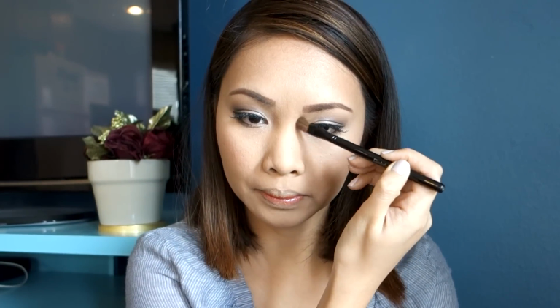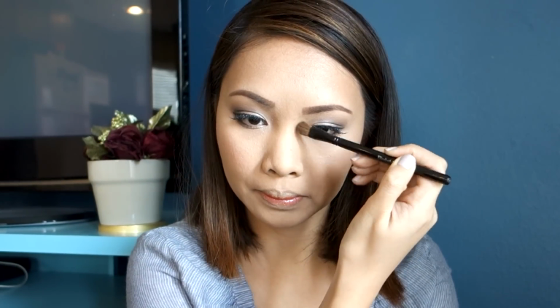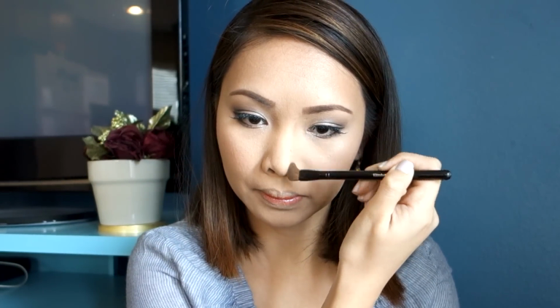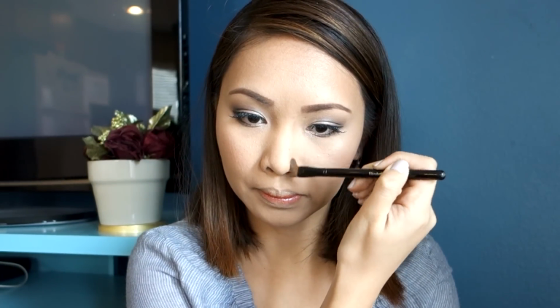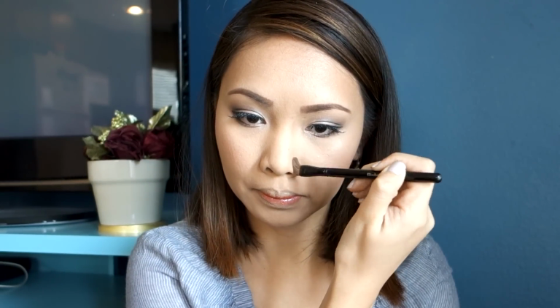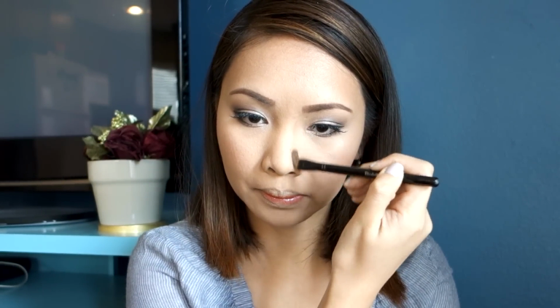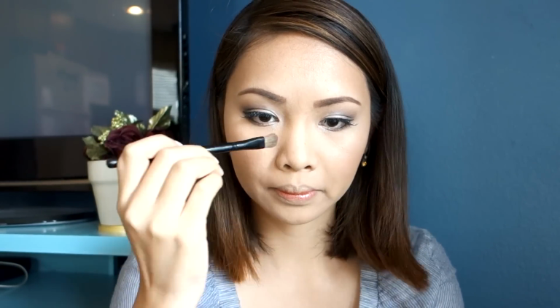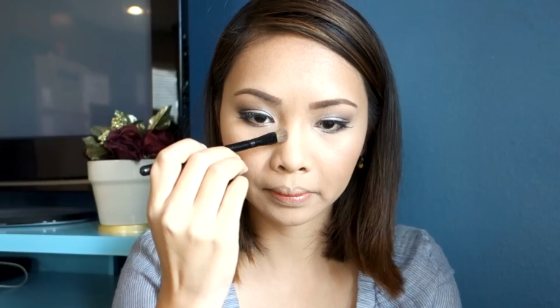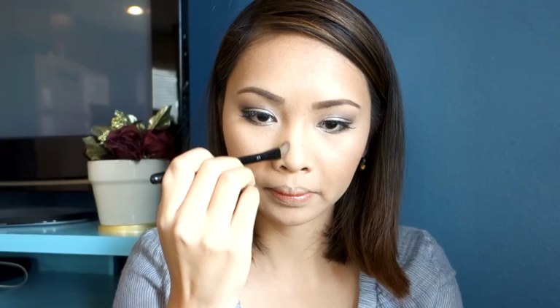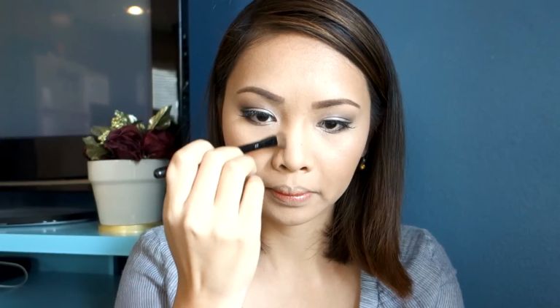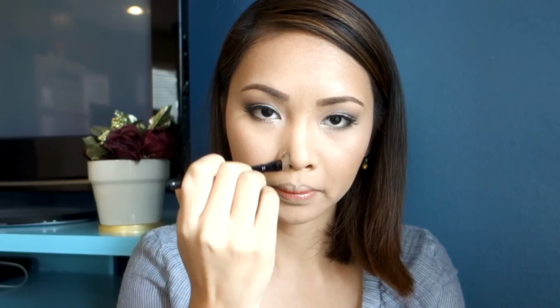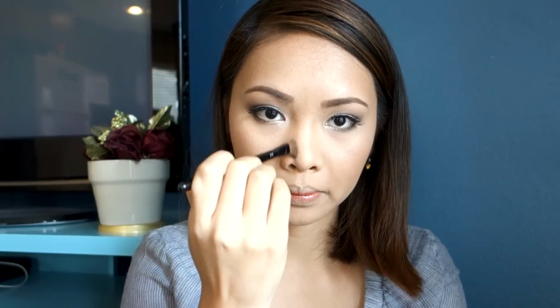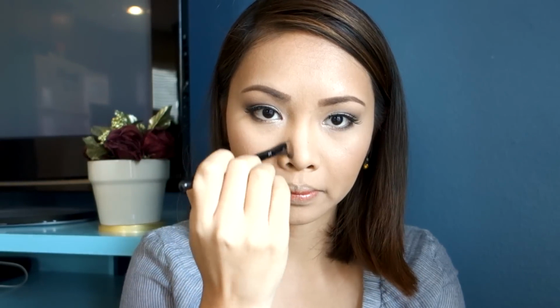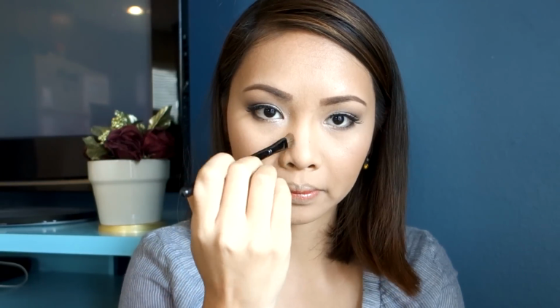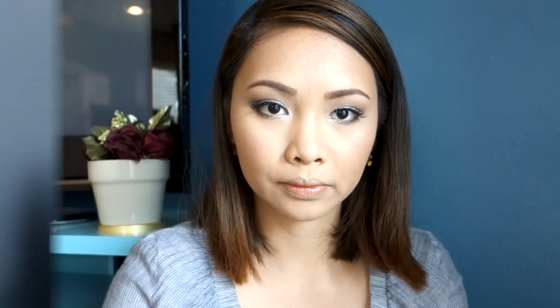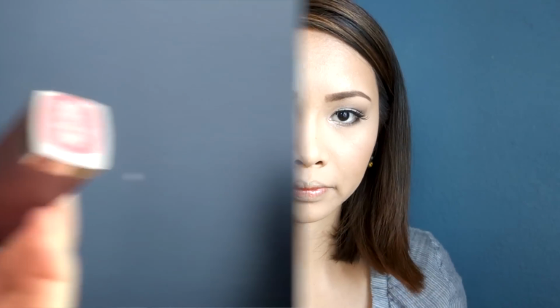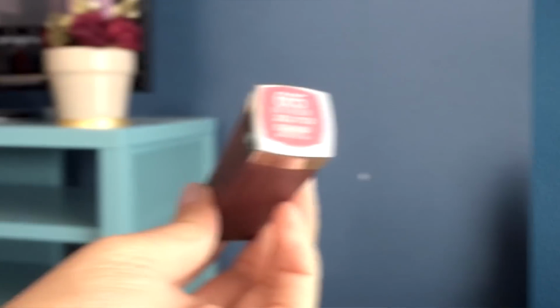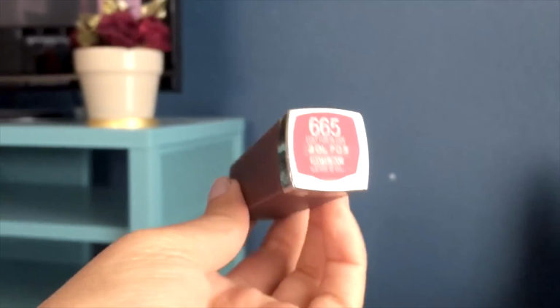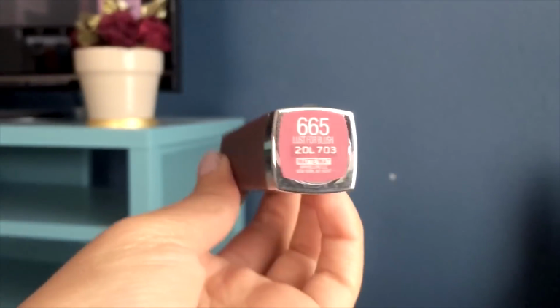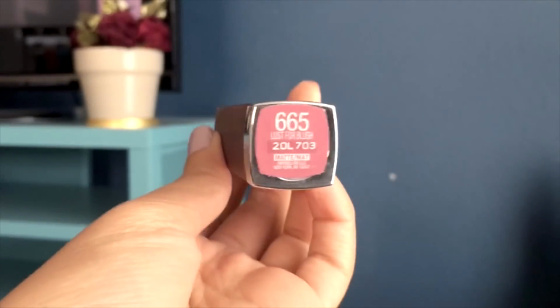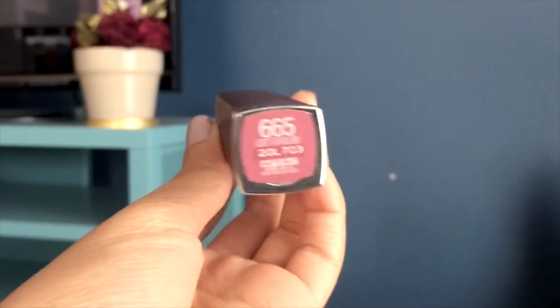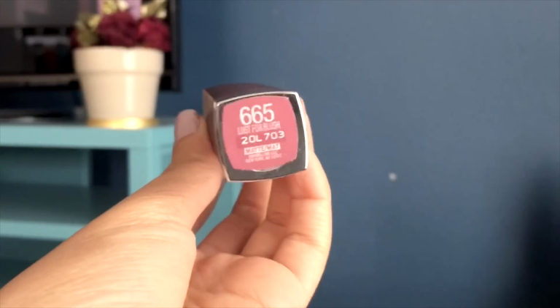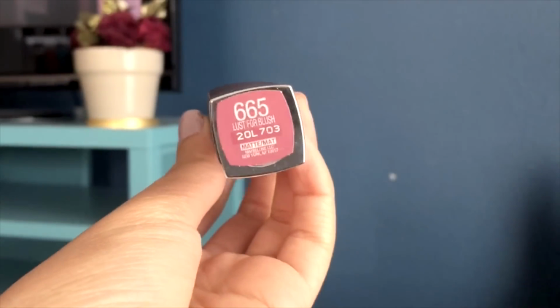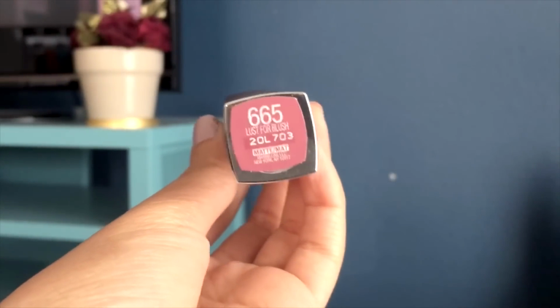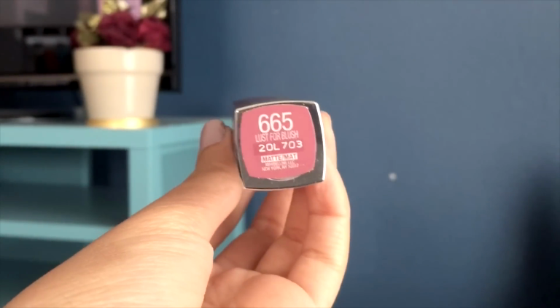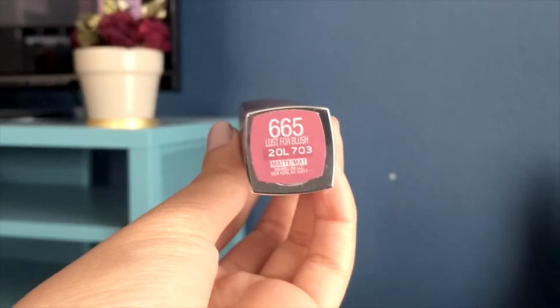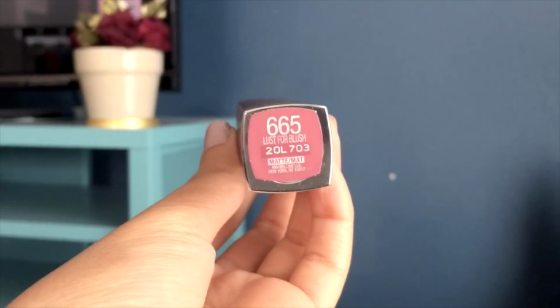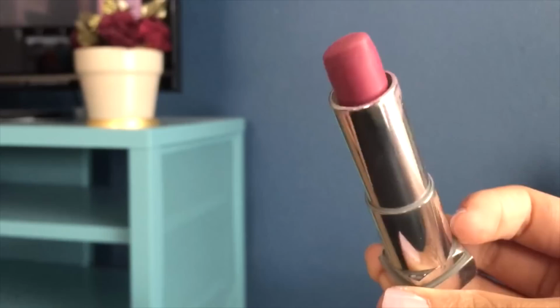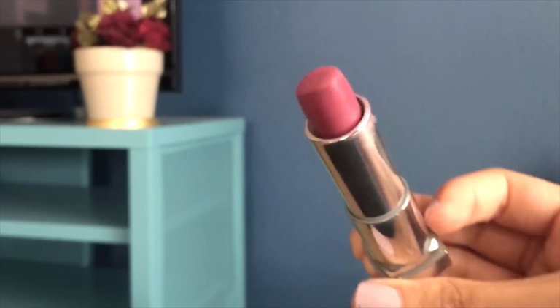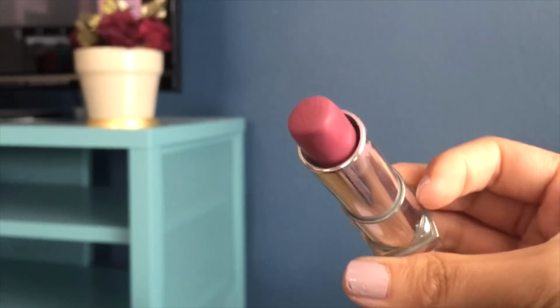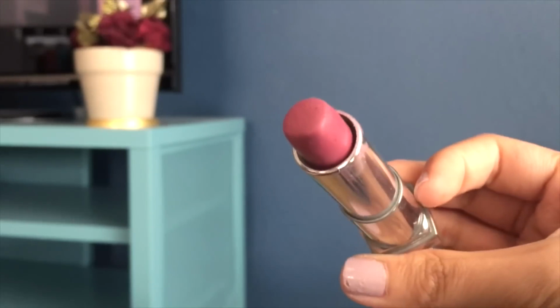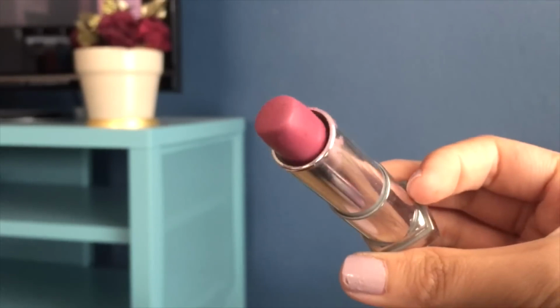We're almost done with this makeup — I'm just going to go ahead and apply my Maybelline Lust for Blush matte lipstick.